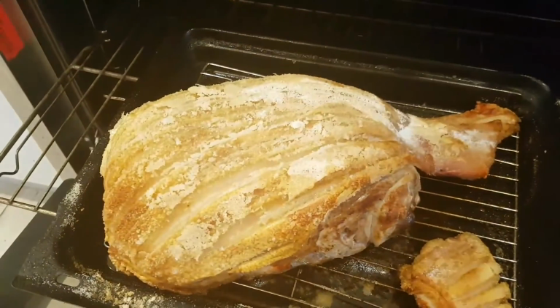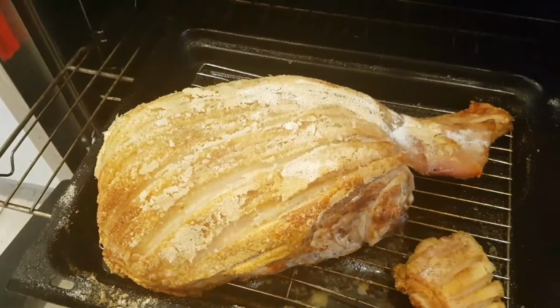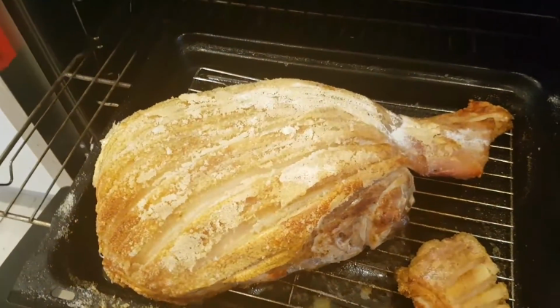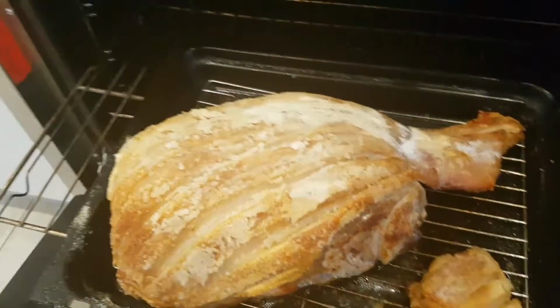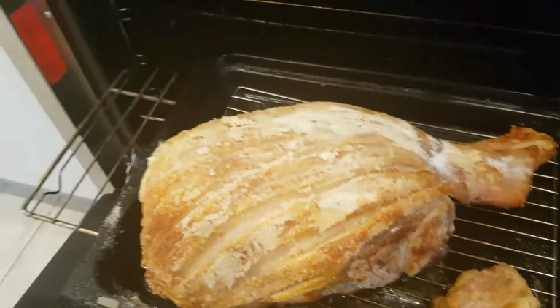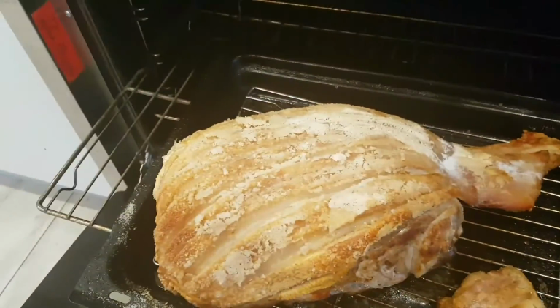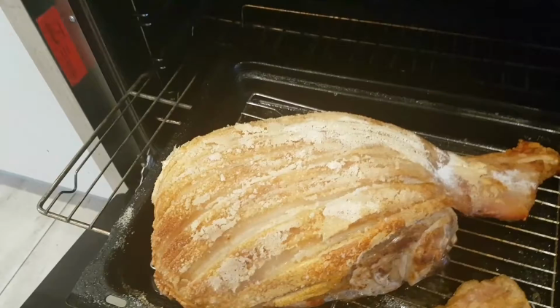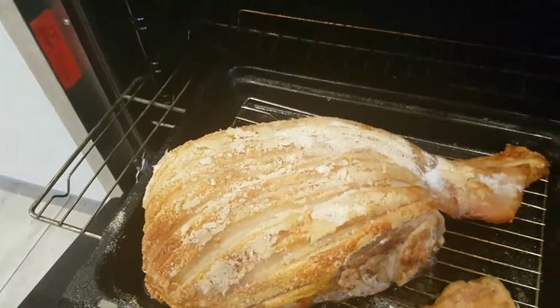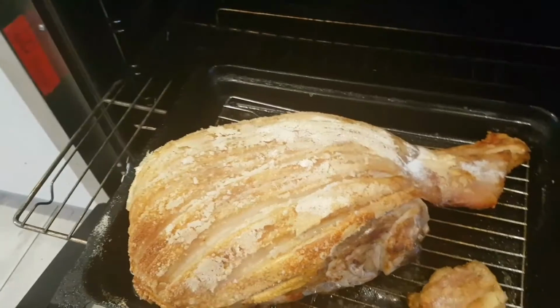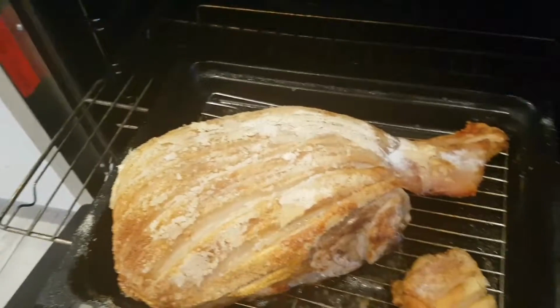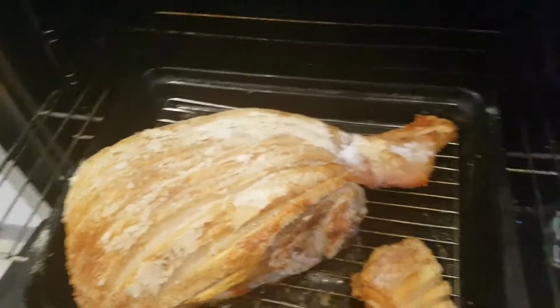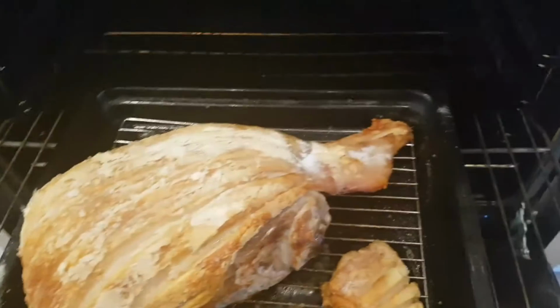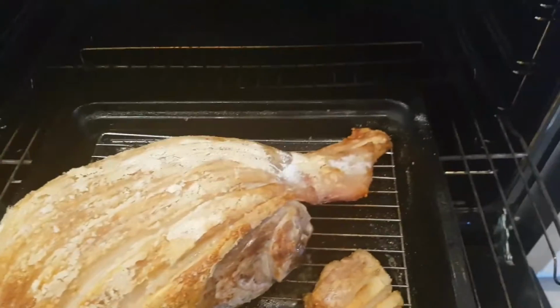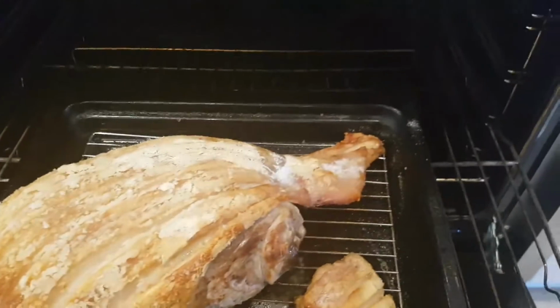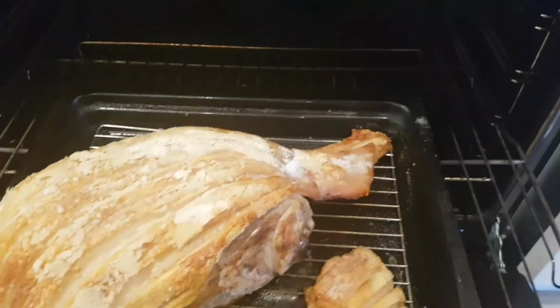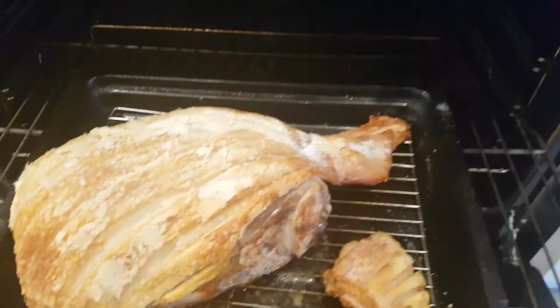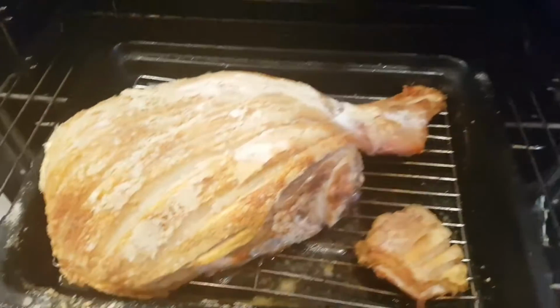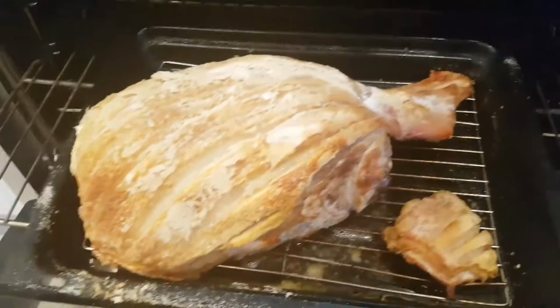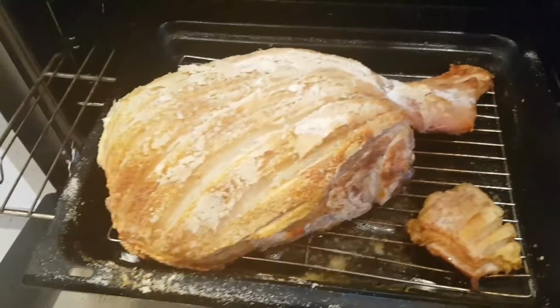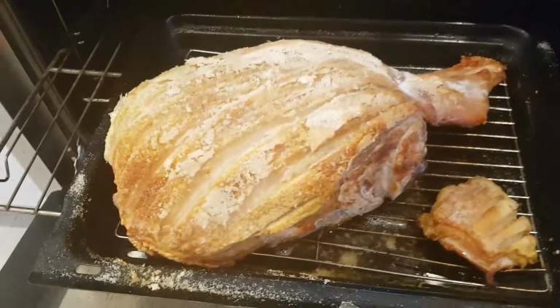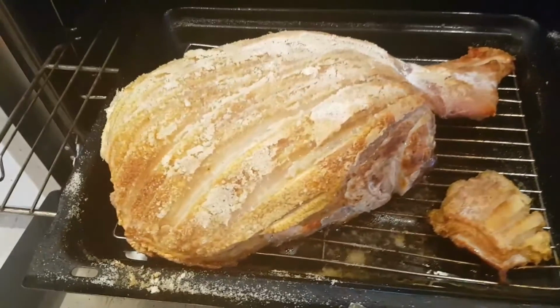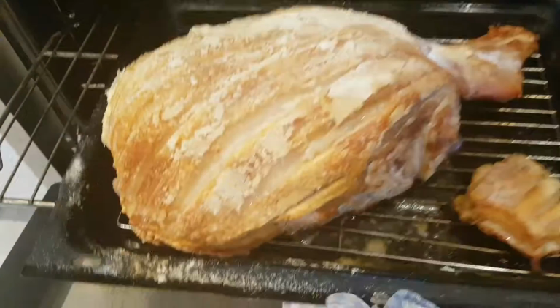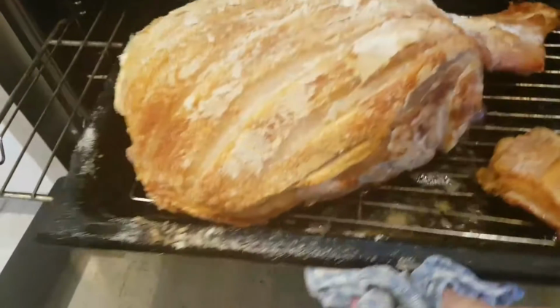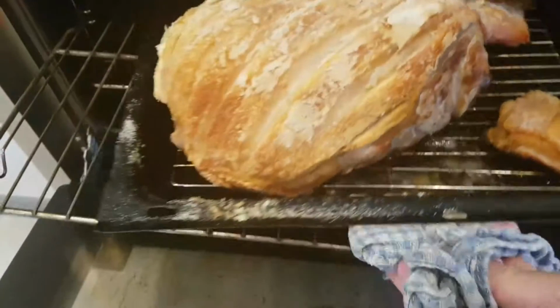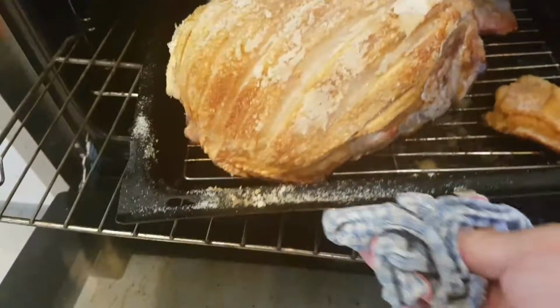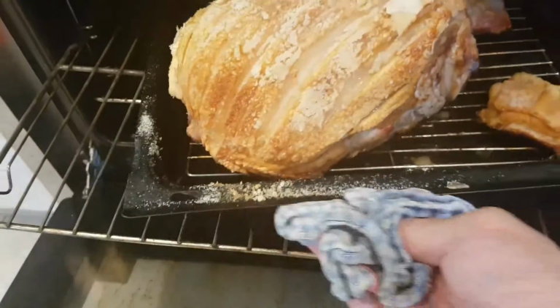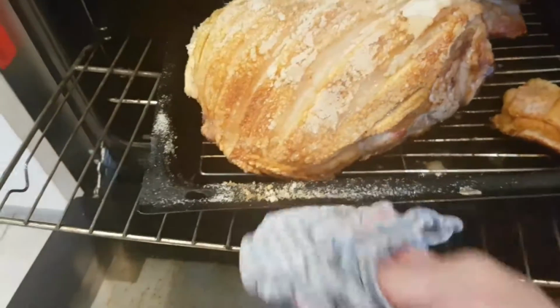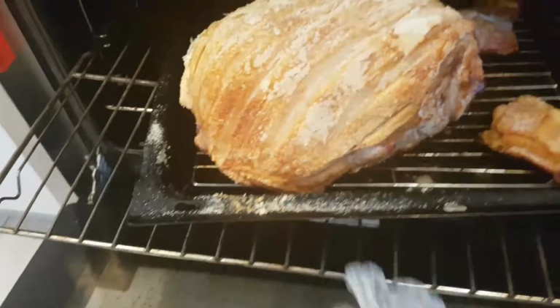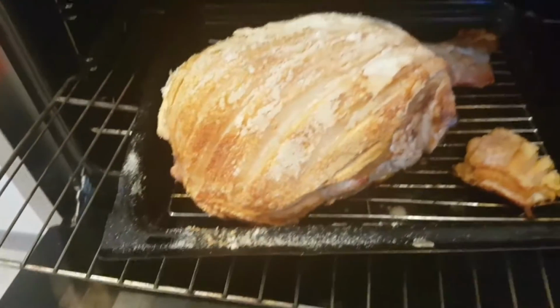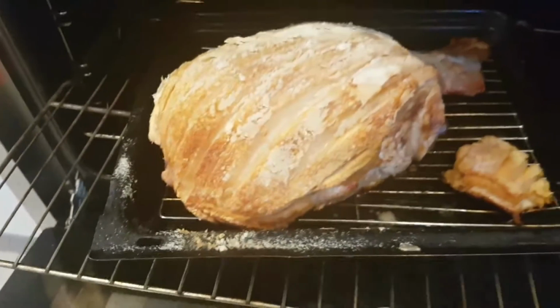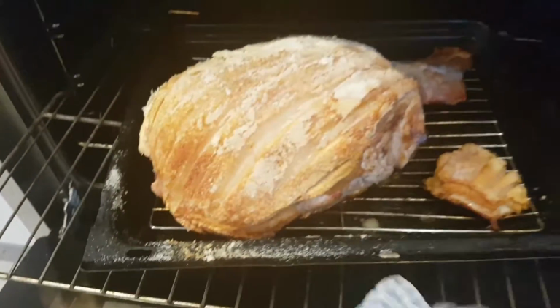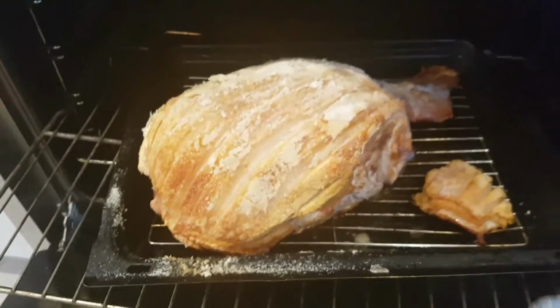And then I'll turn it right down to about 170 and then finish it off — there for about a couple of hours.